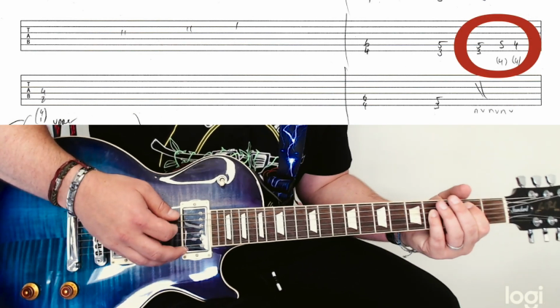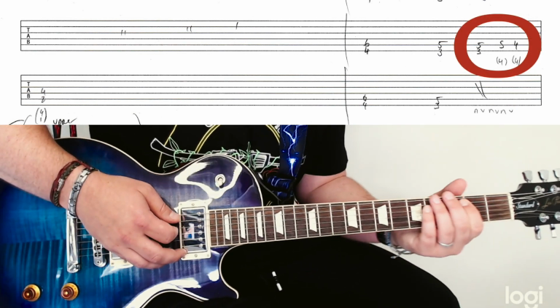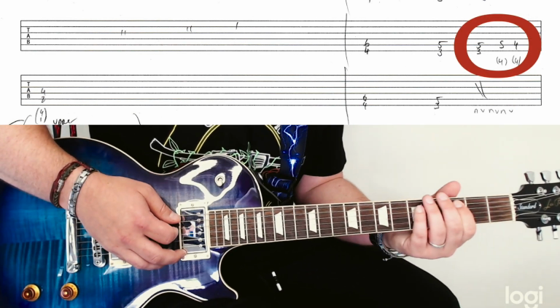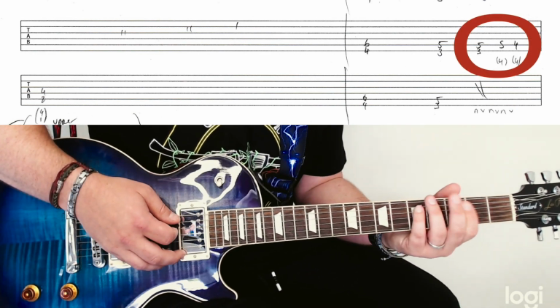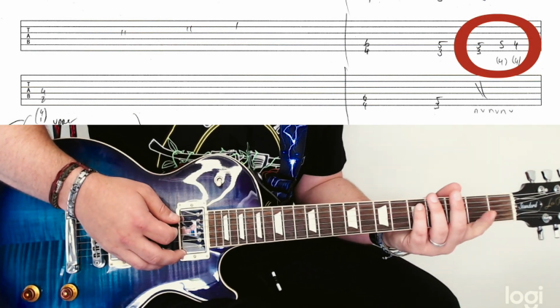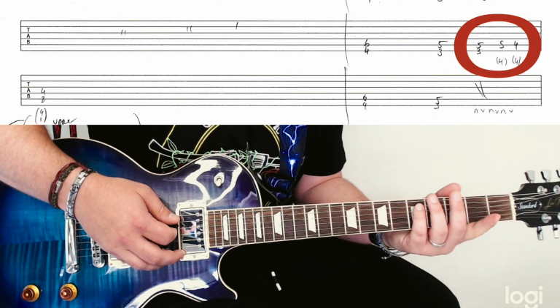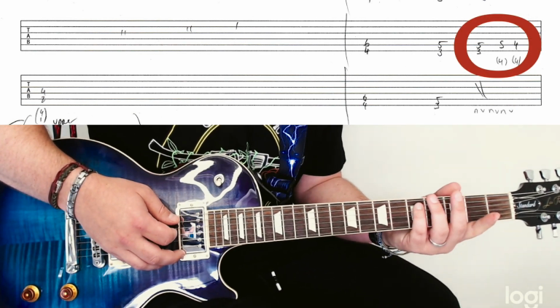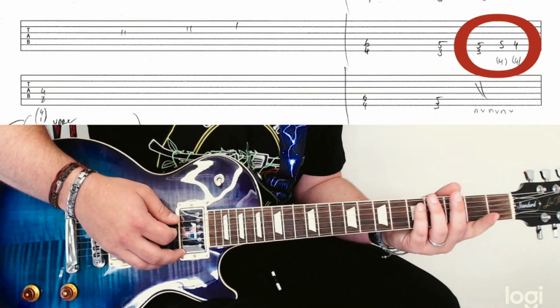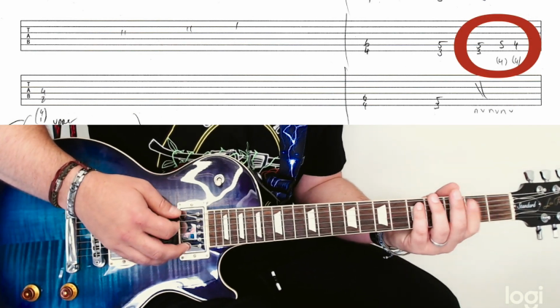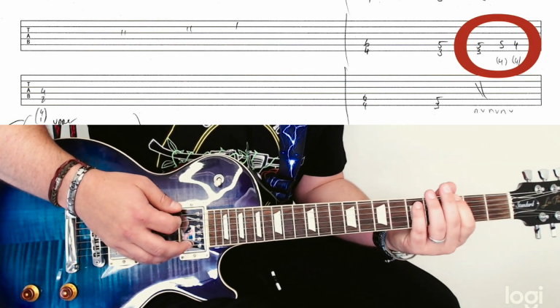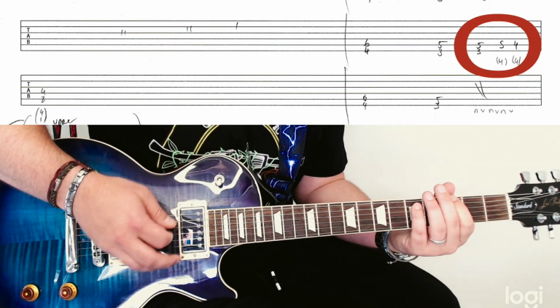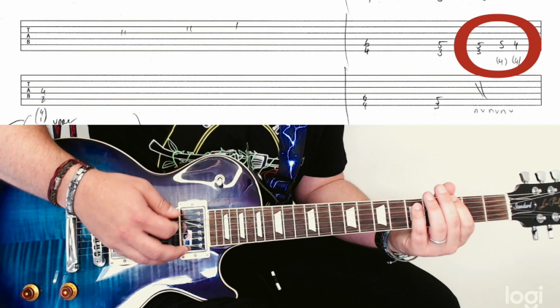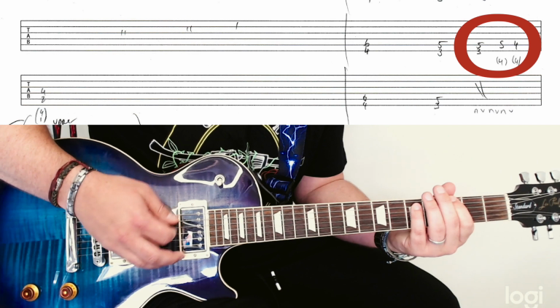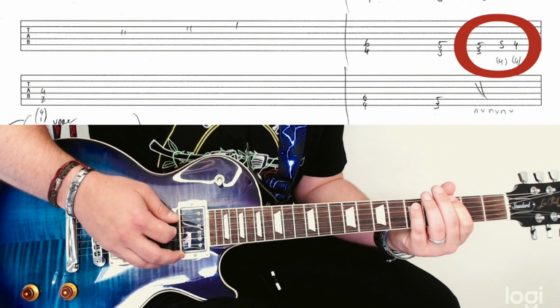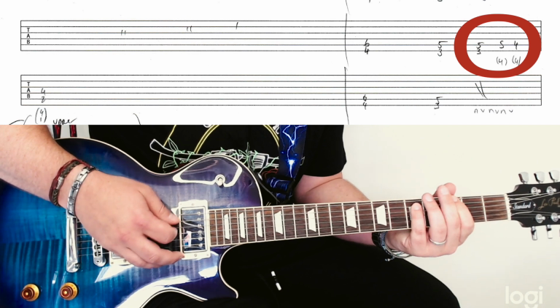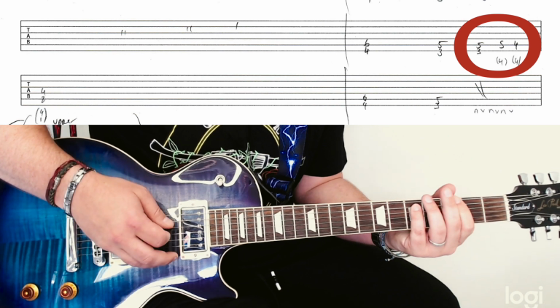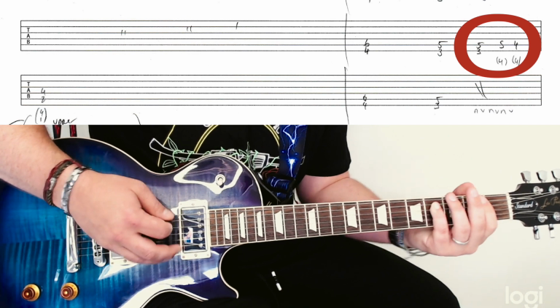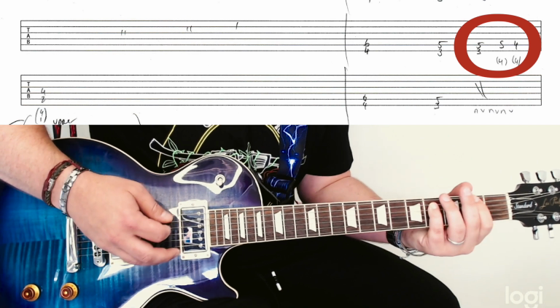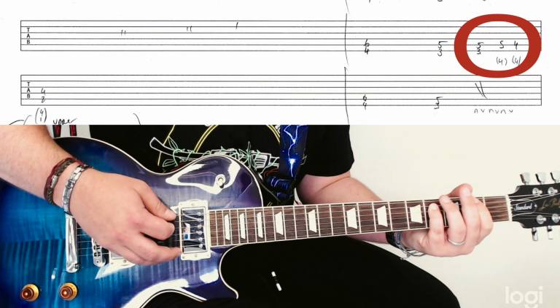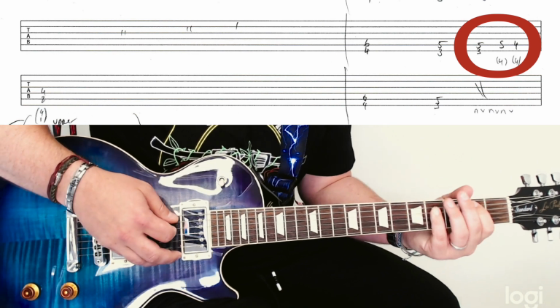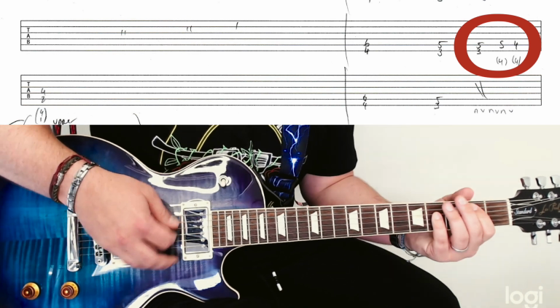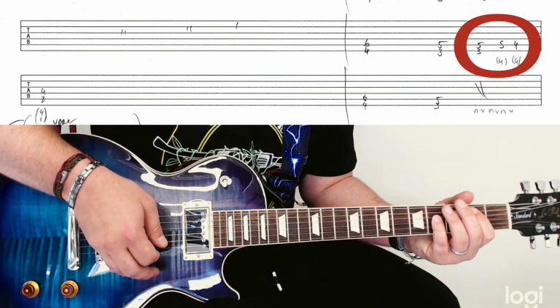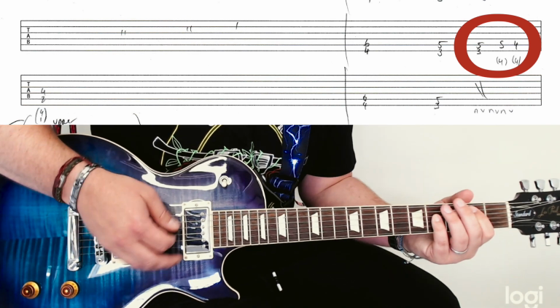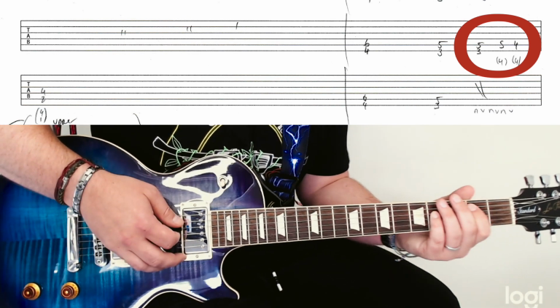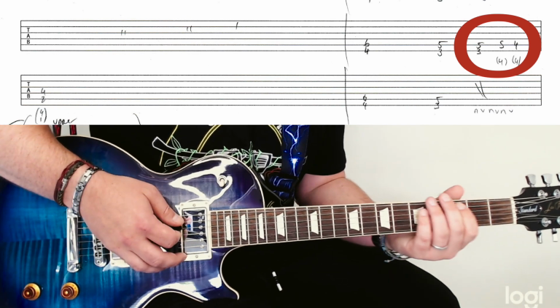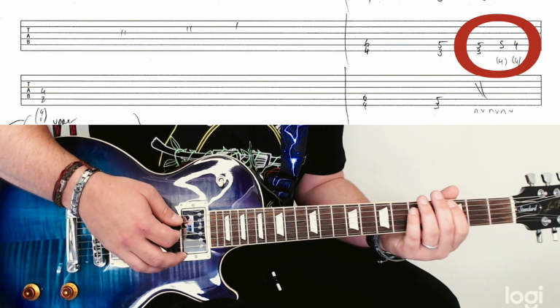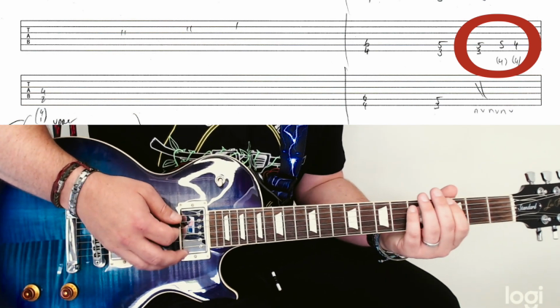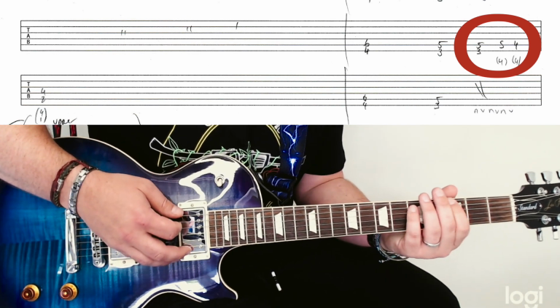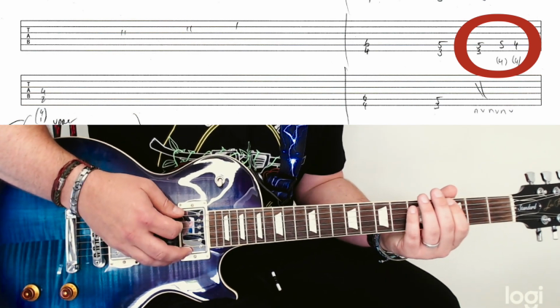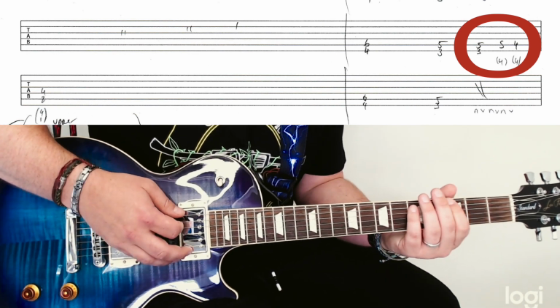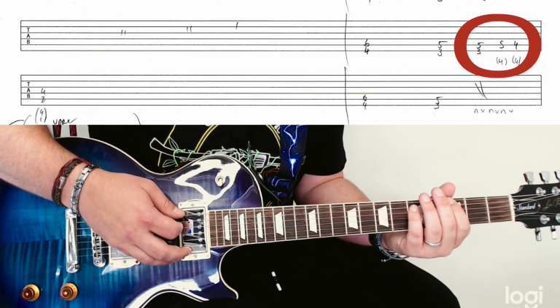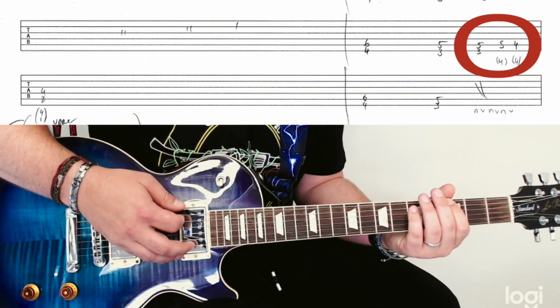You can do a double fourth finger if you want to be sneaky. Or you can do it the standard way.